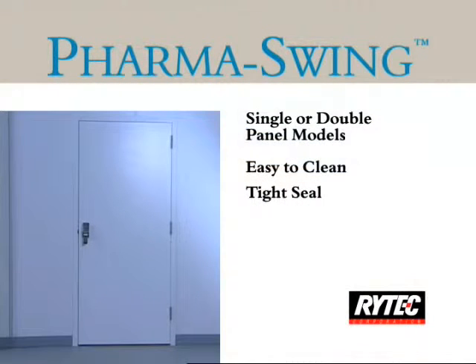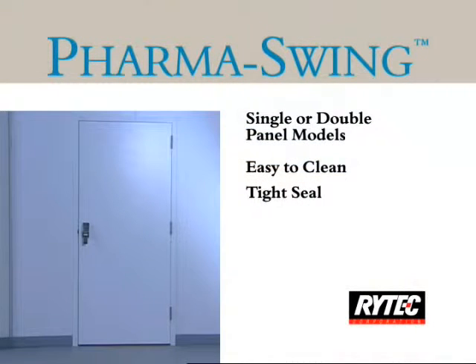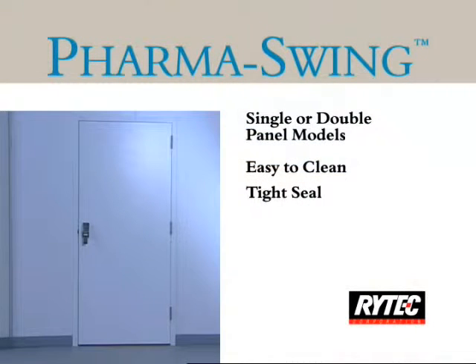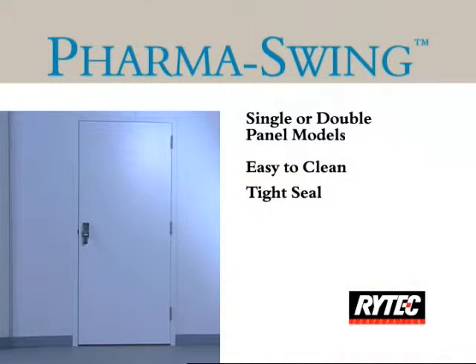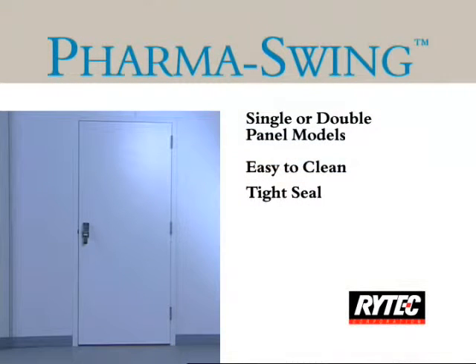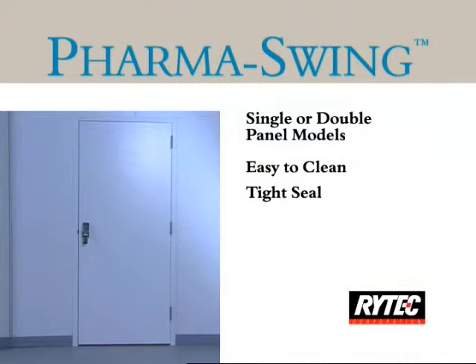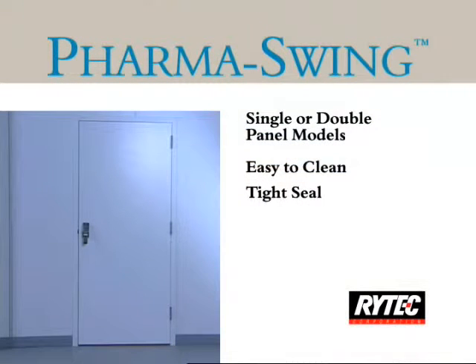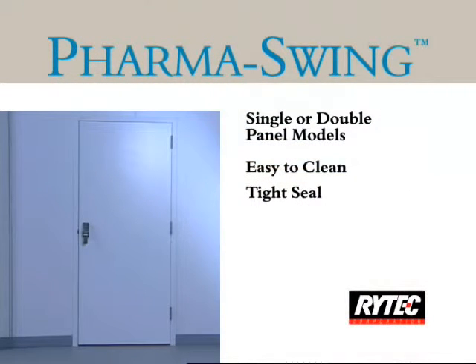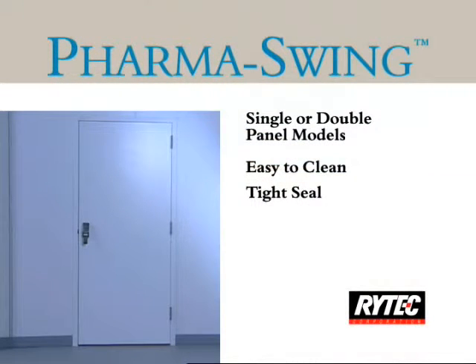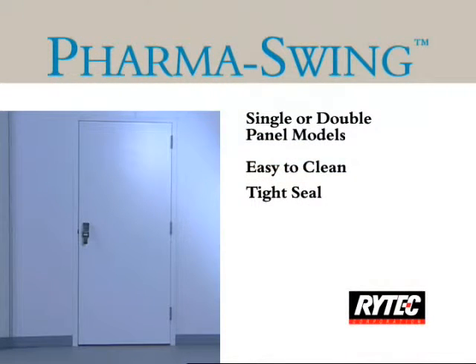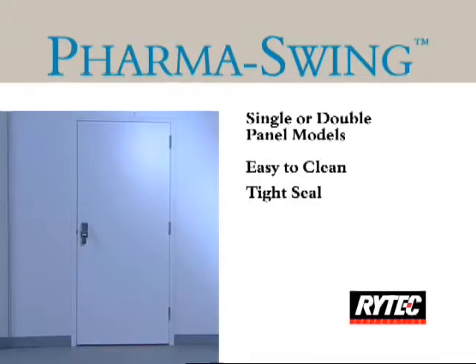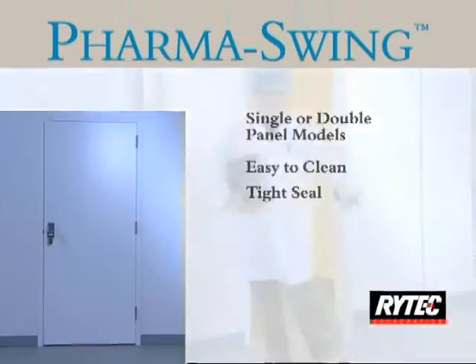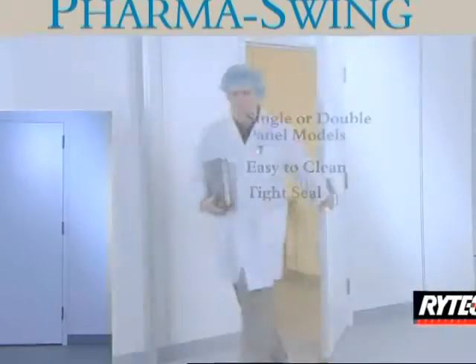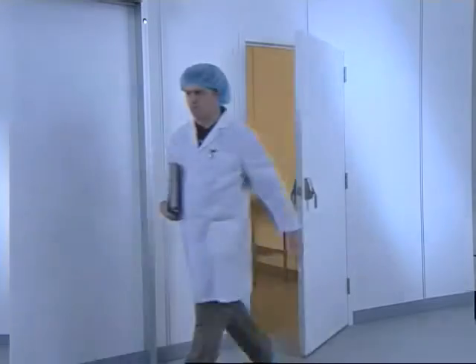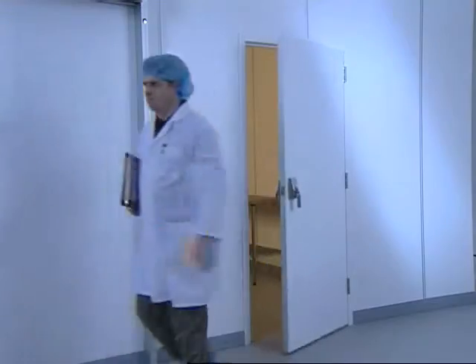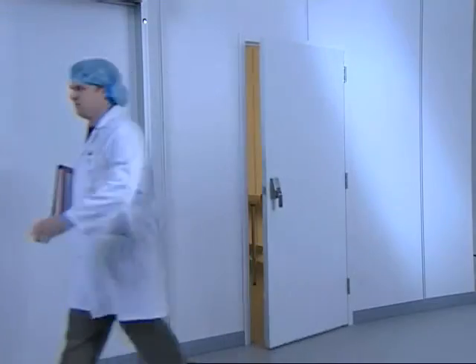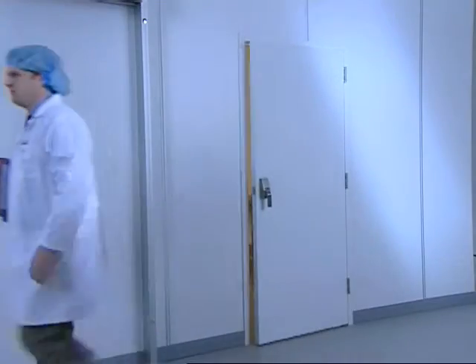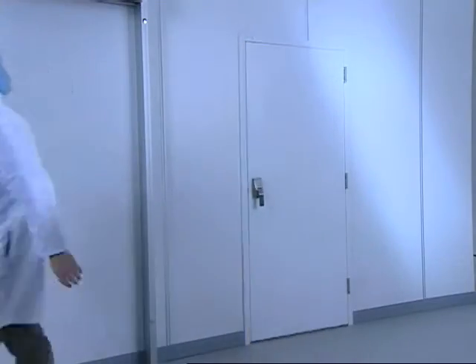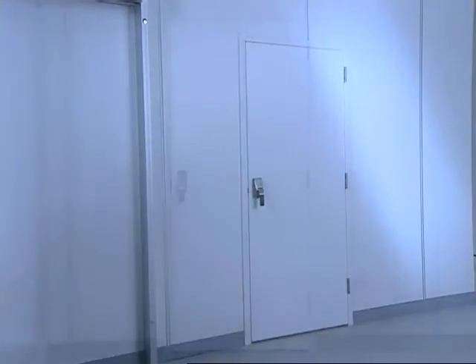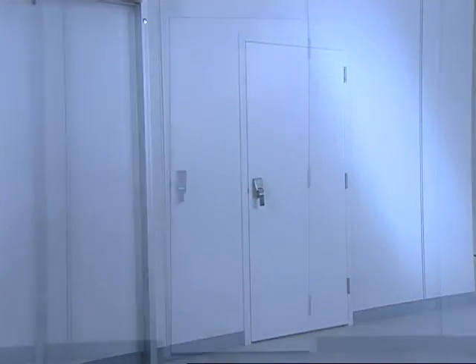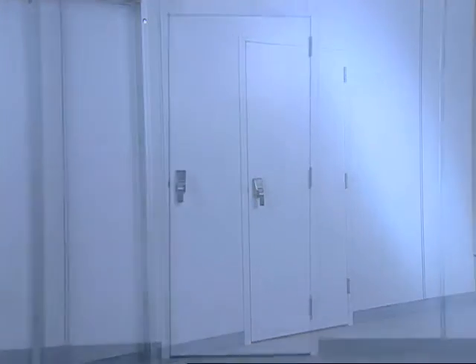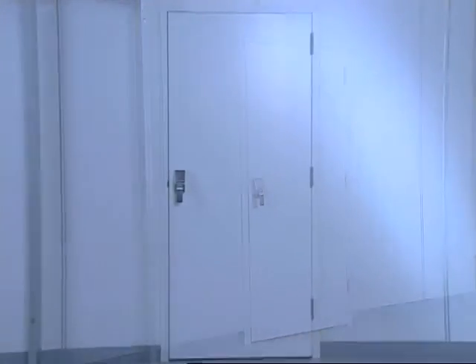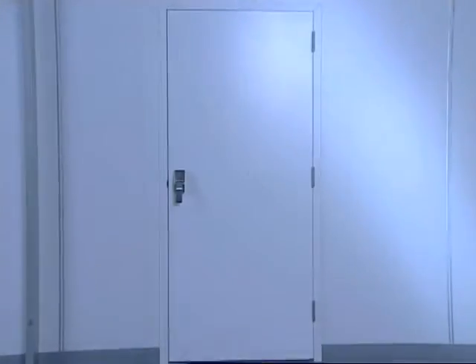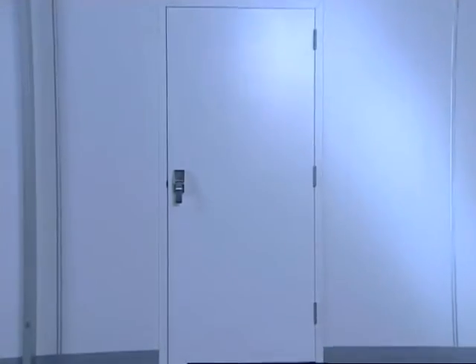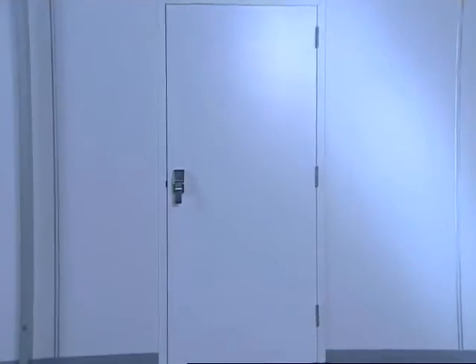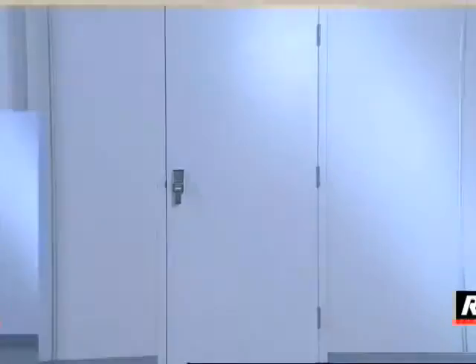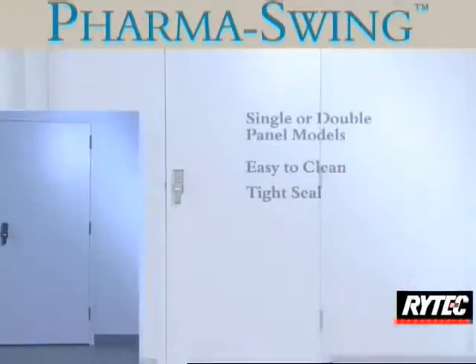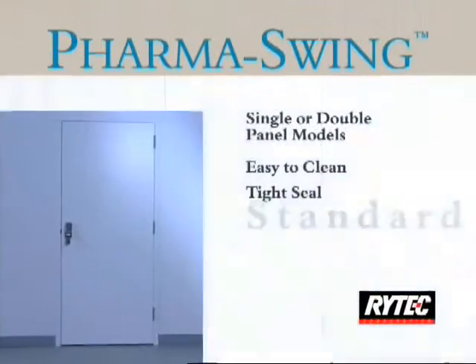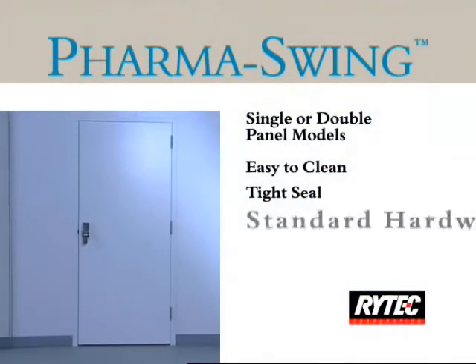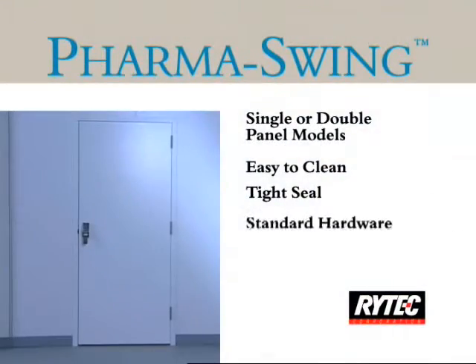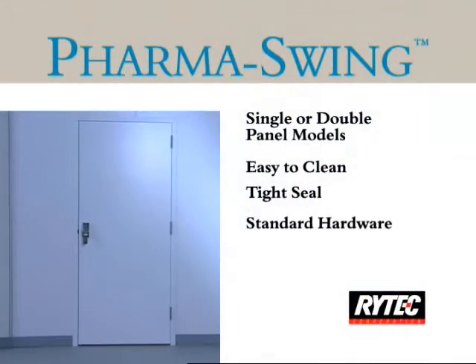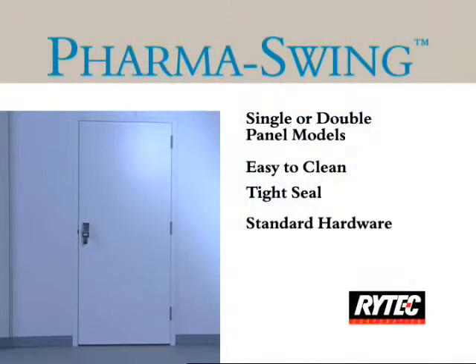The PharmaSwing has a tight seal. It offers full perimeter jam seals and a blade gasket, all of which are standard.